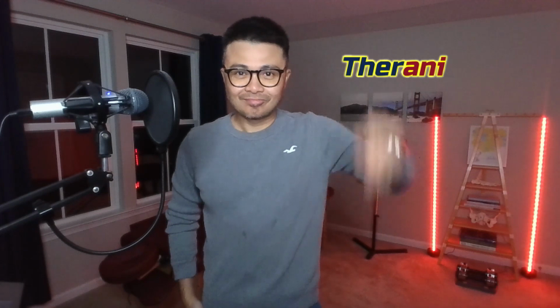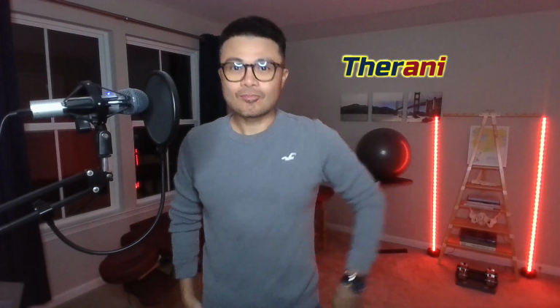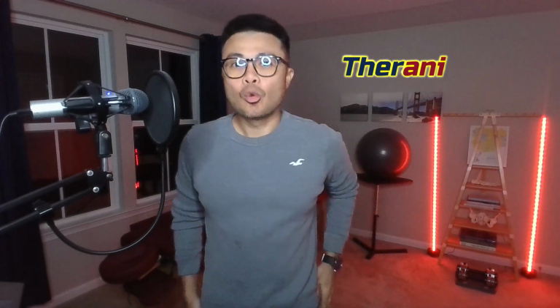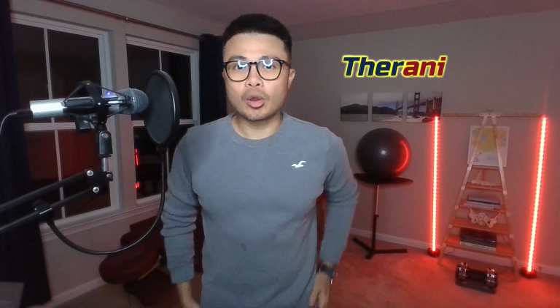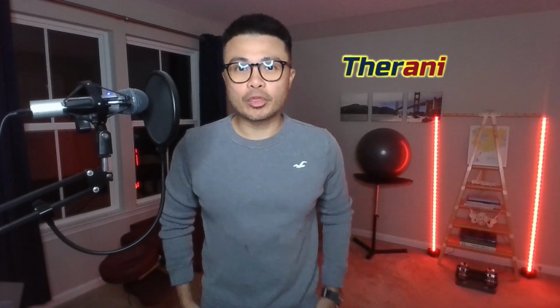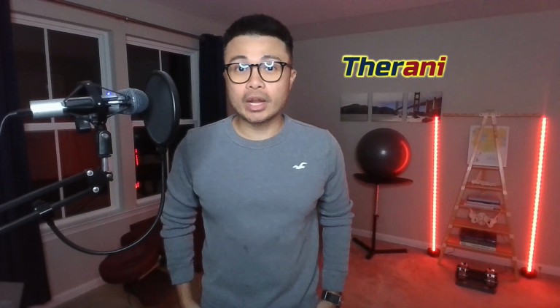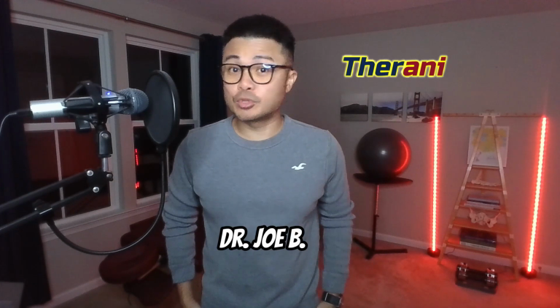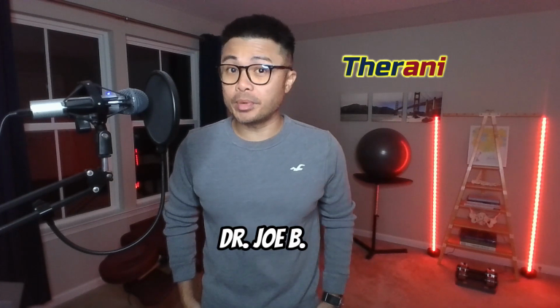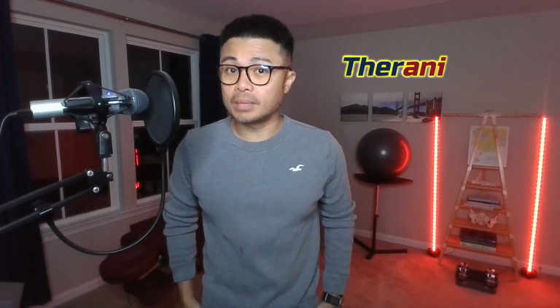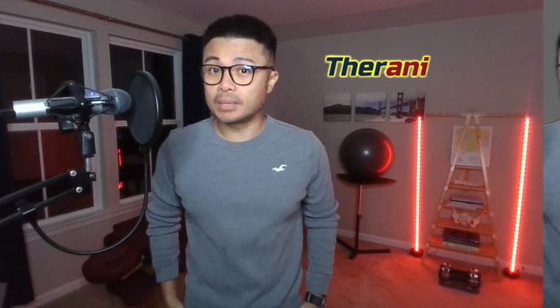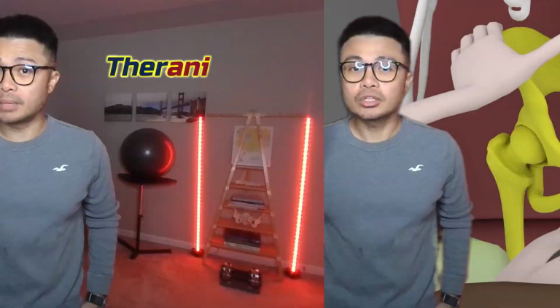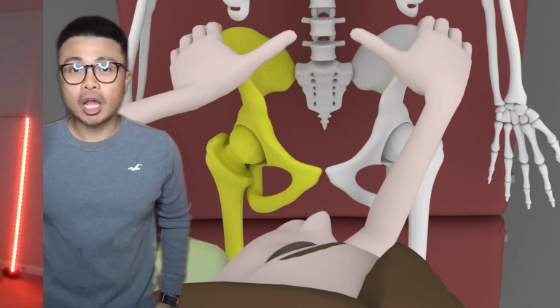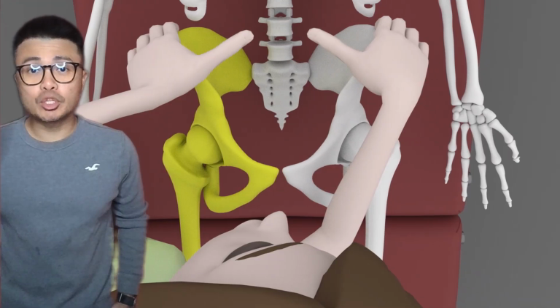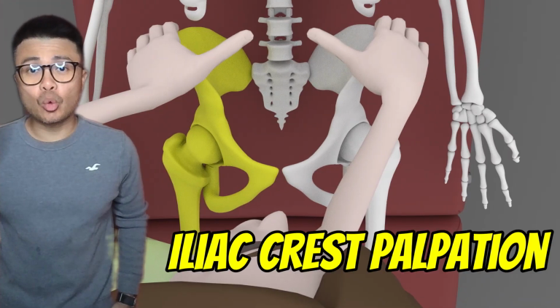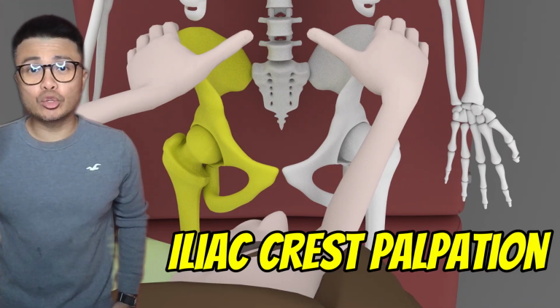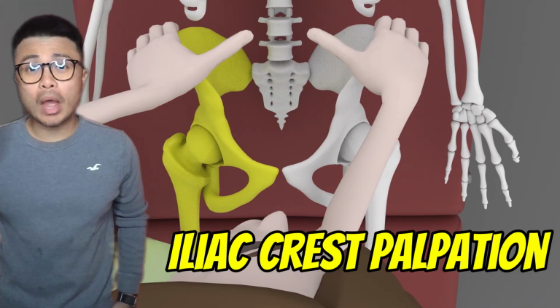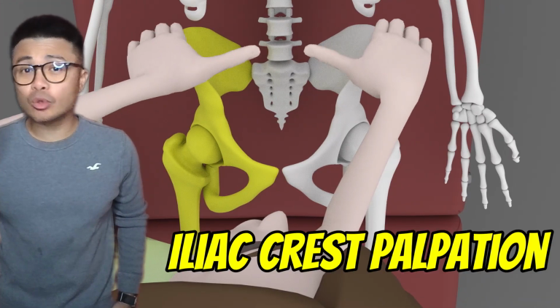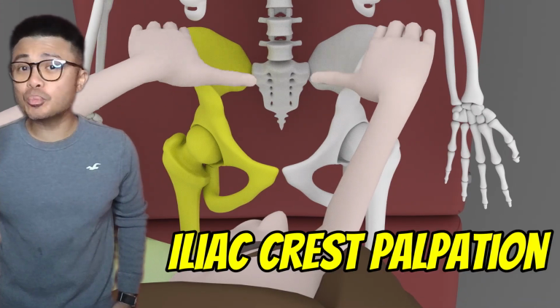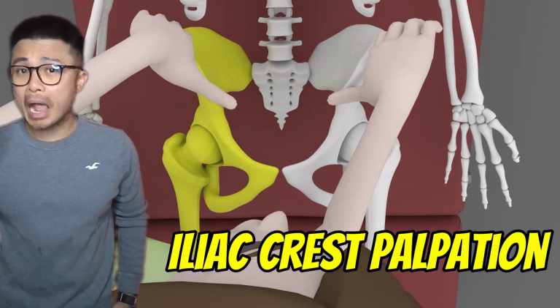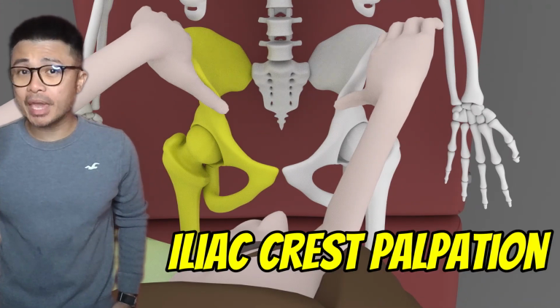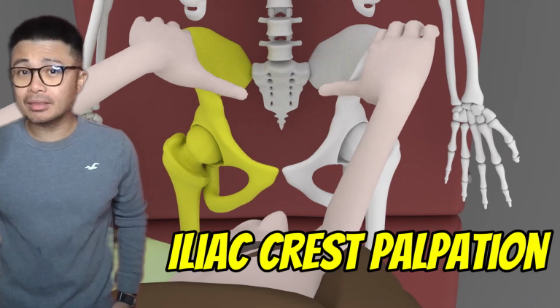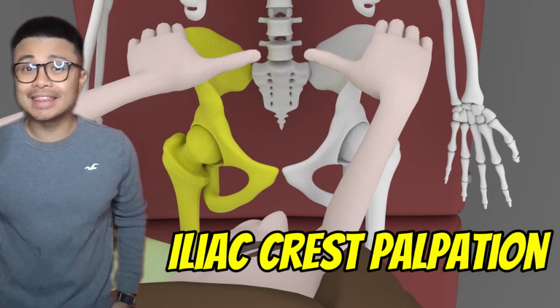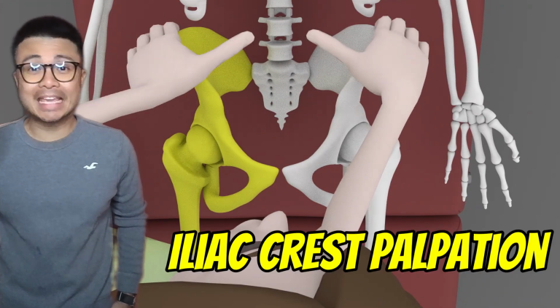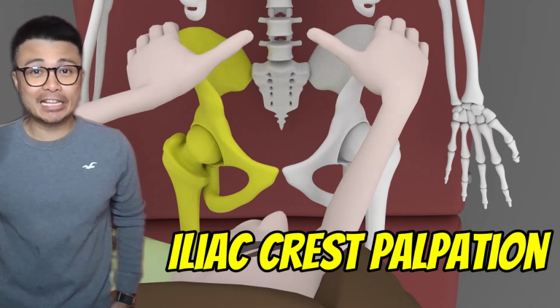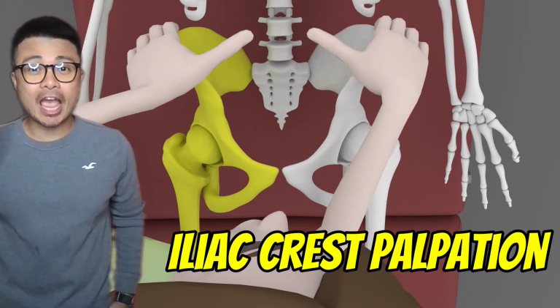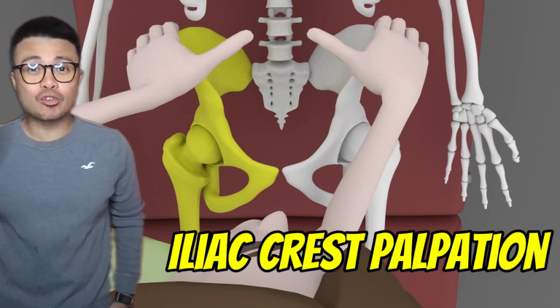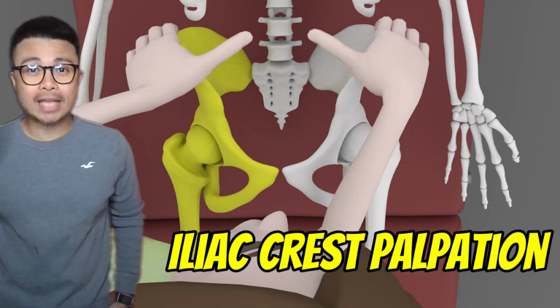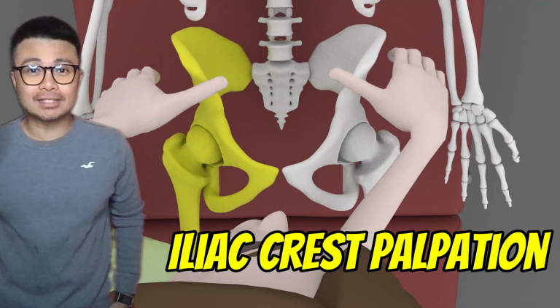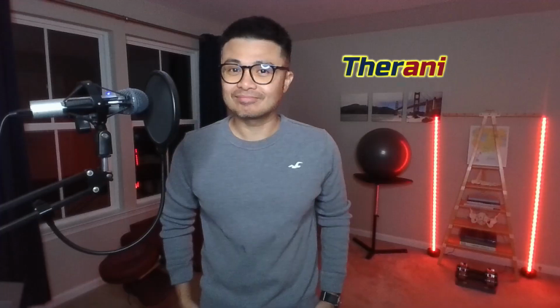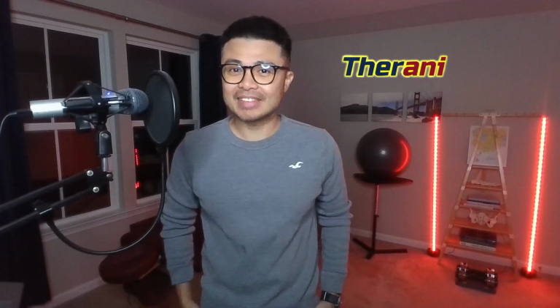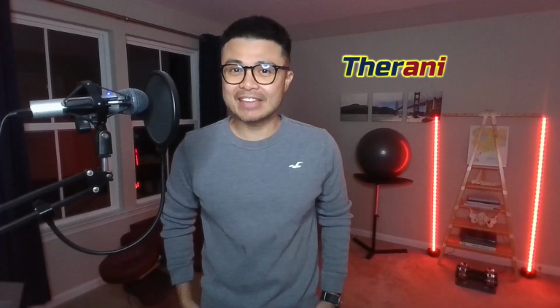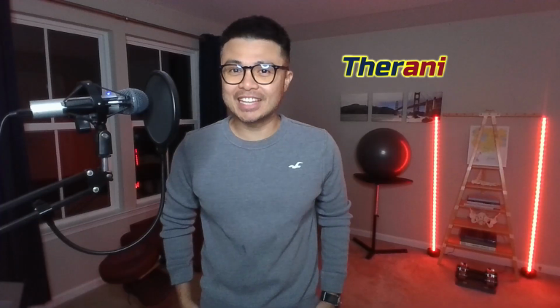Welcome back to Arani. I'm Joe B. Today I'll be showing you how to palpate the iliac crest. Let's dive in.